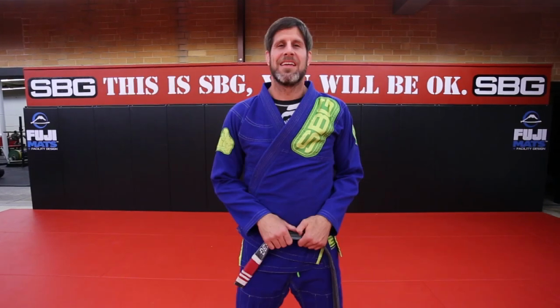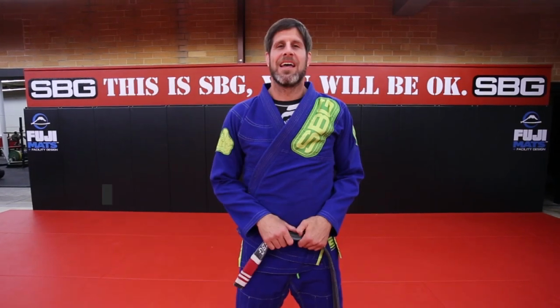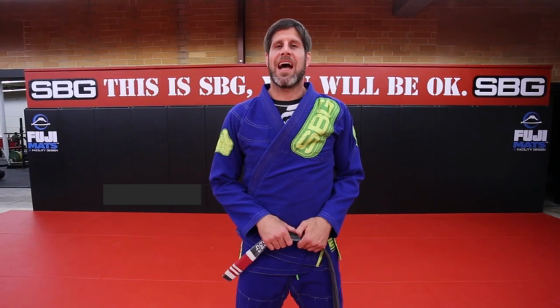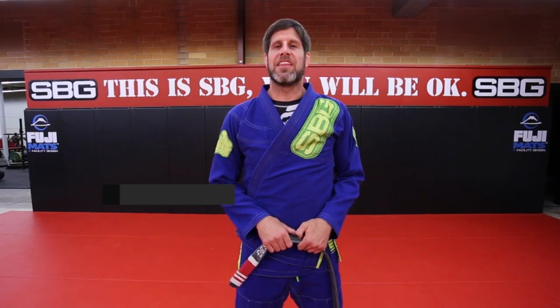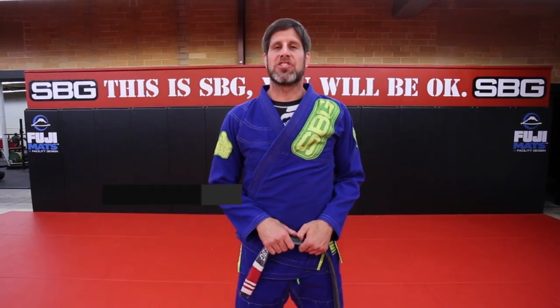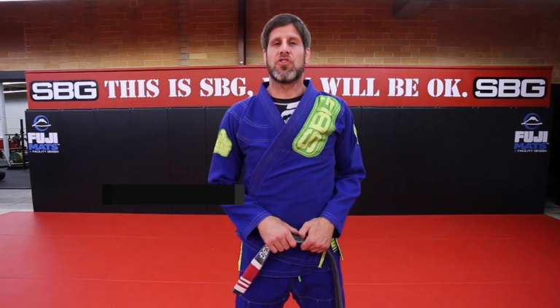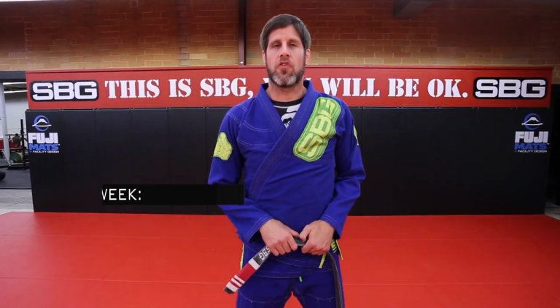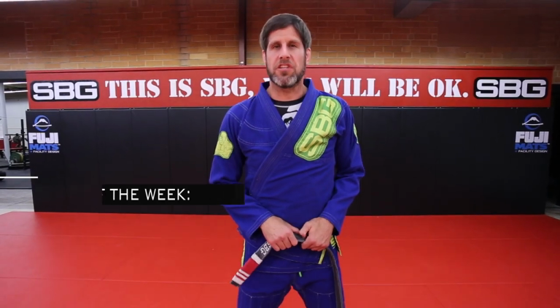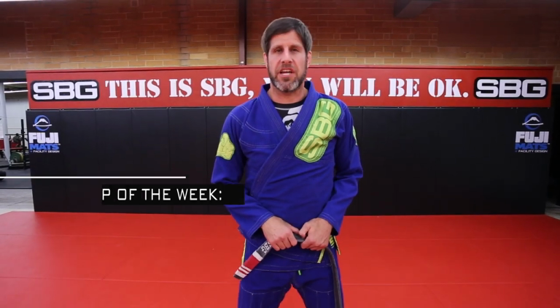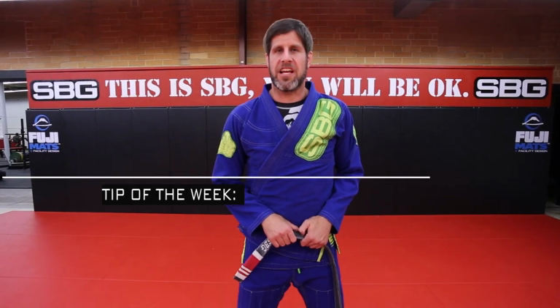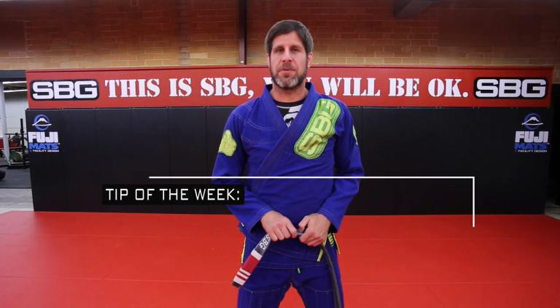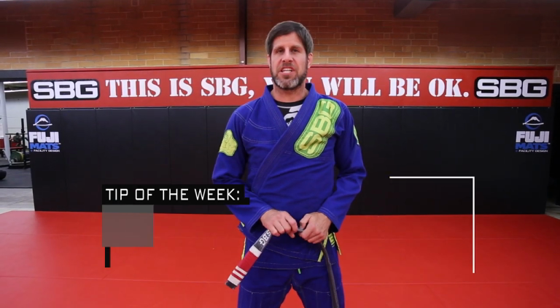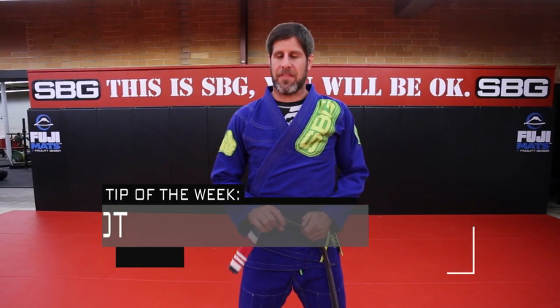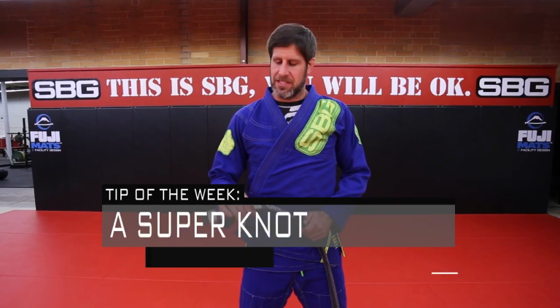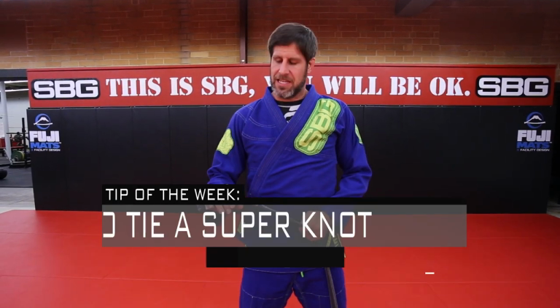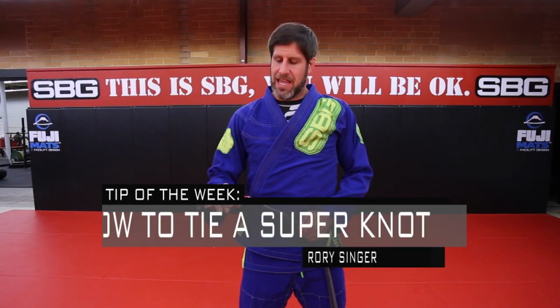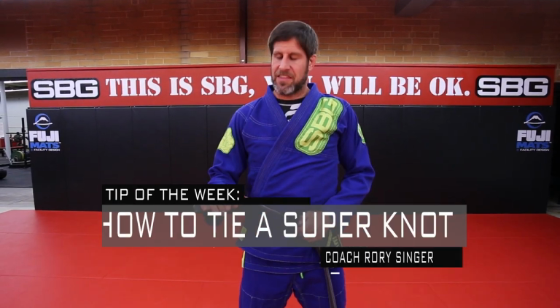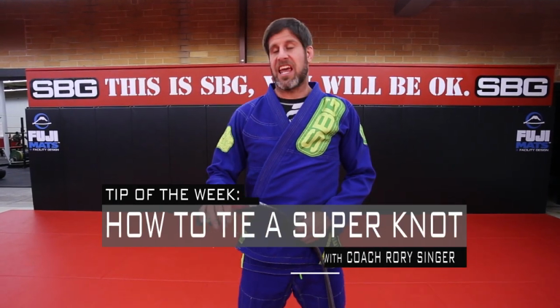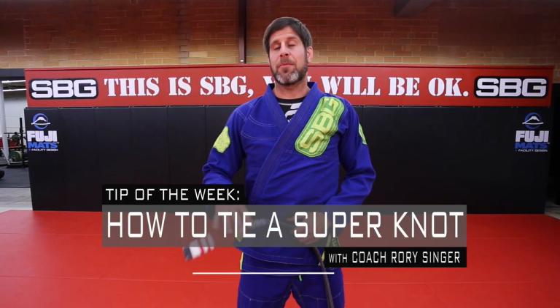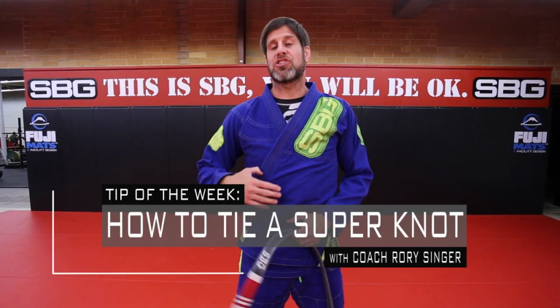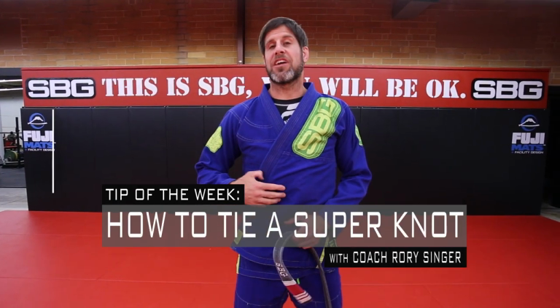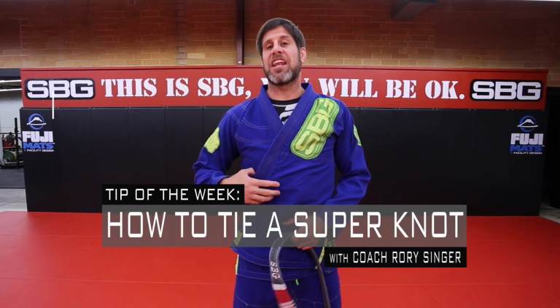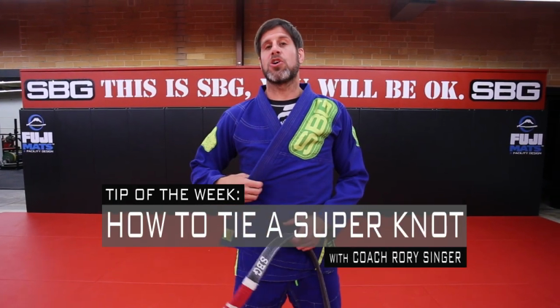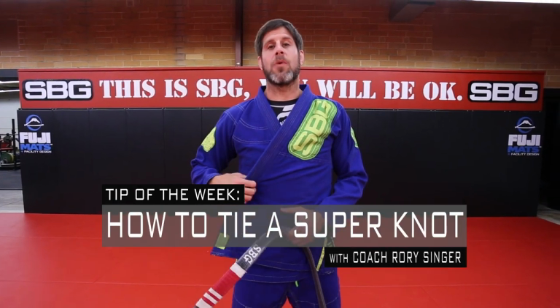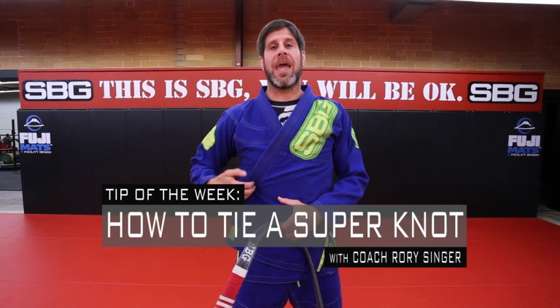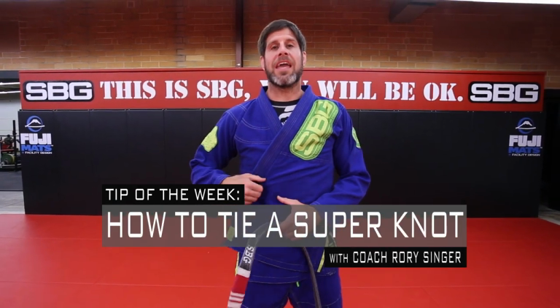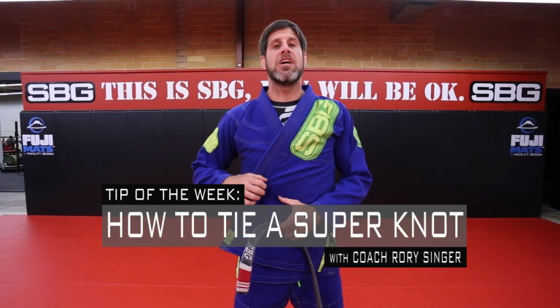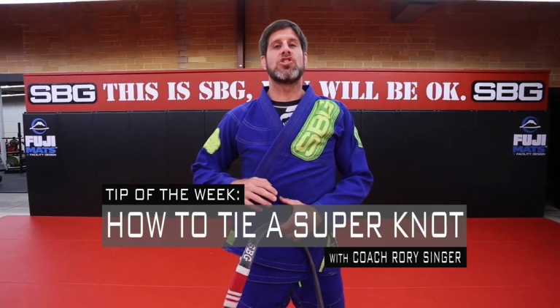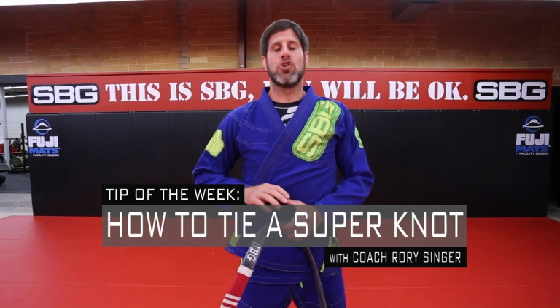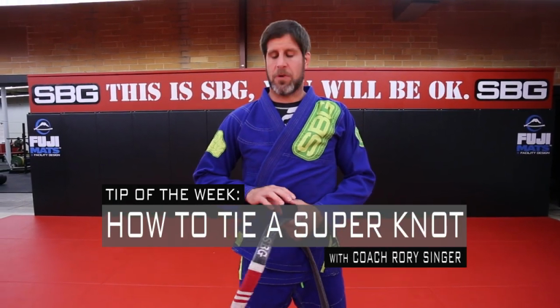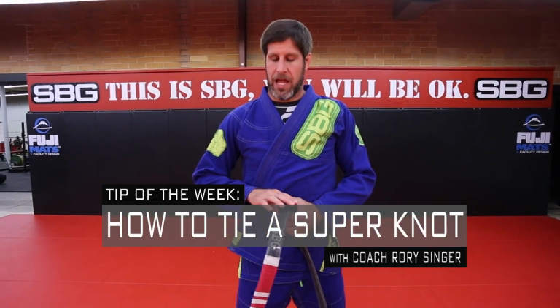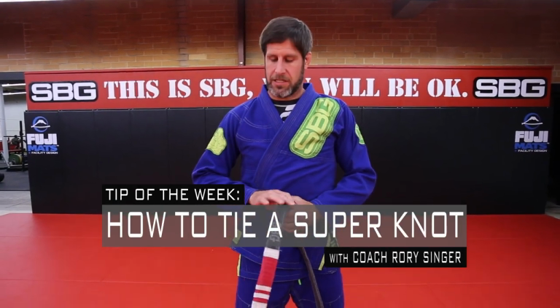Hi, this is Coach Rory Singer at SPG Athens and today I'm going to show you how to do a Super Knot.